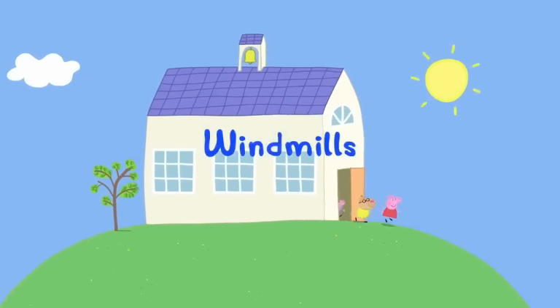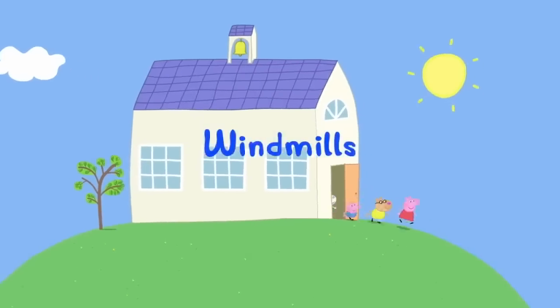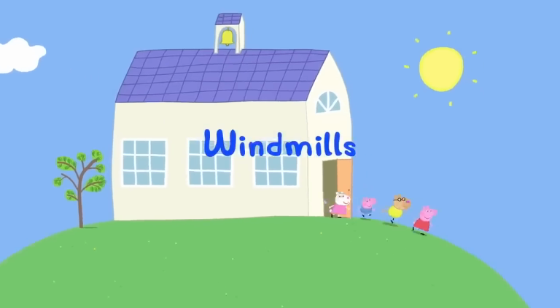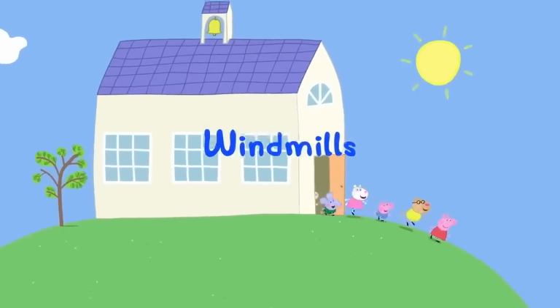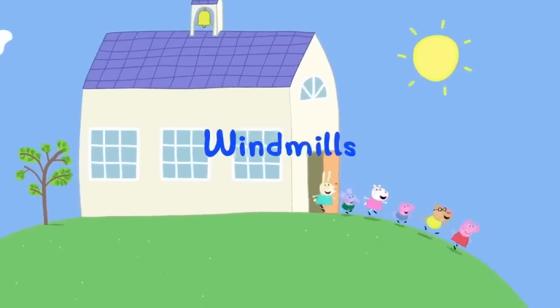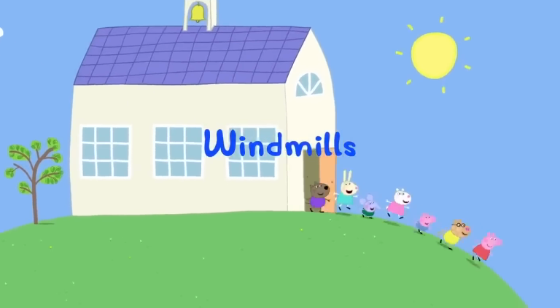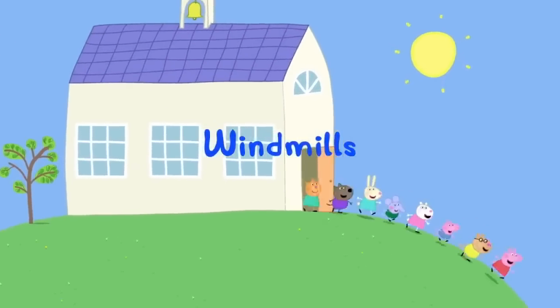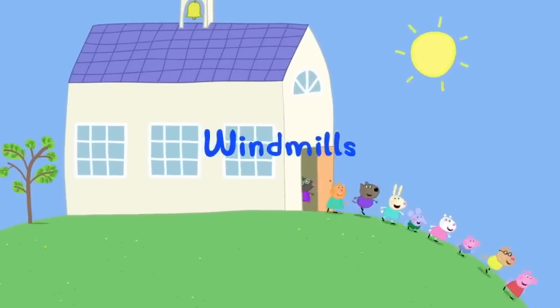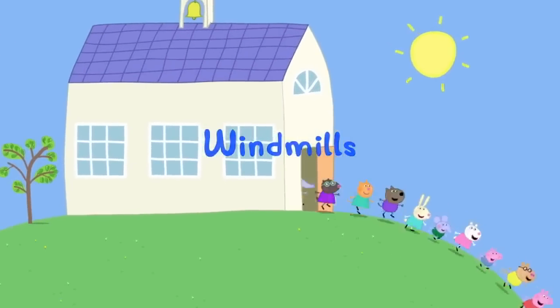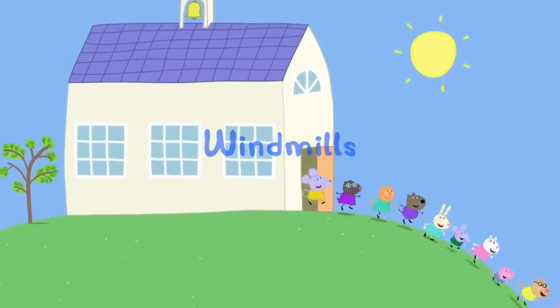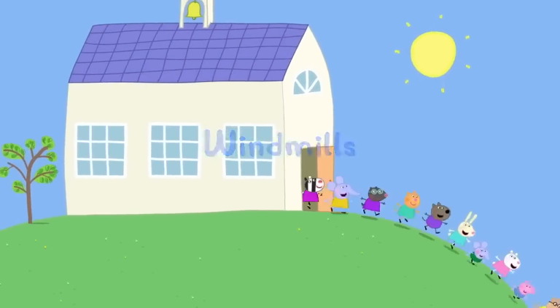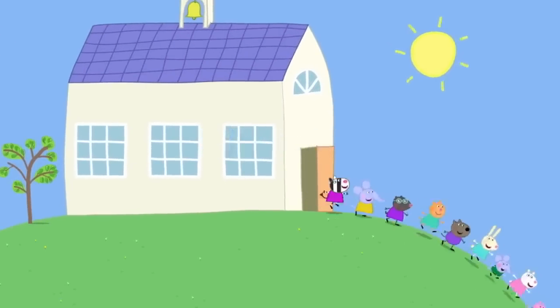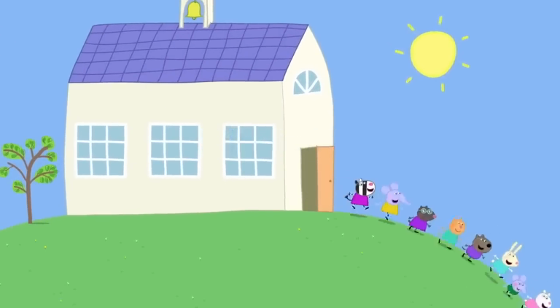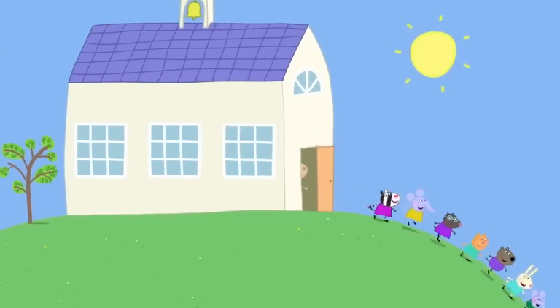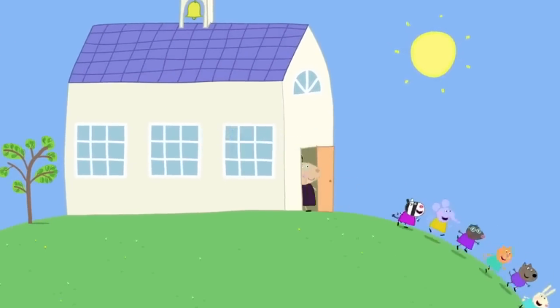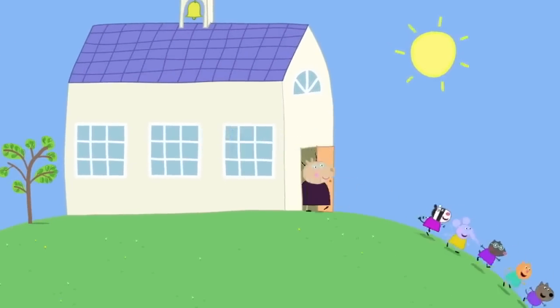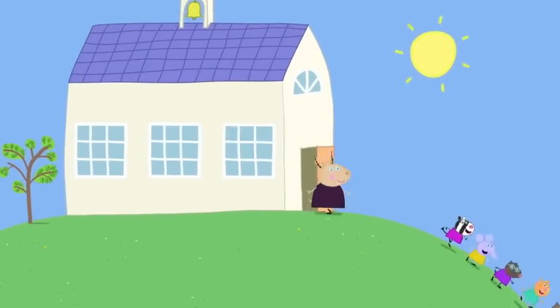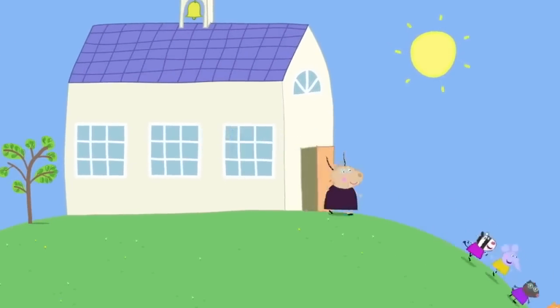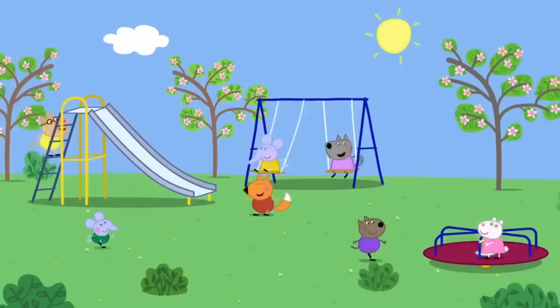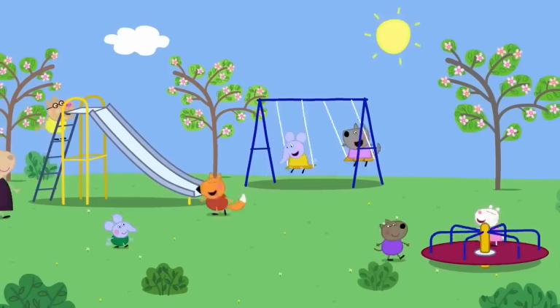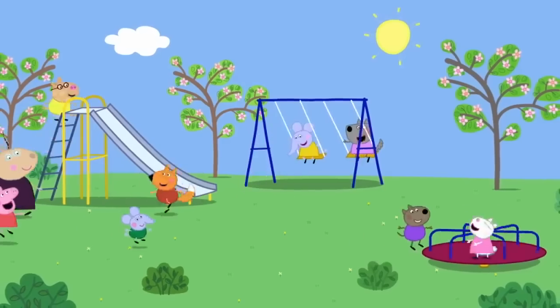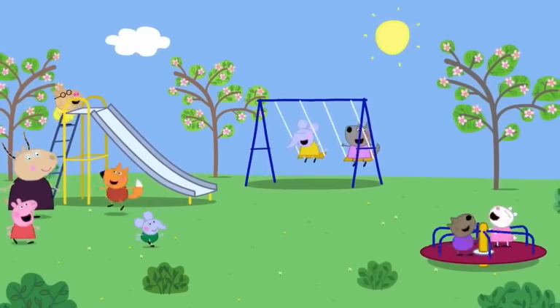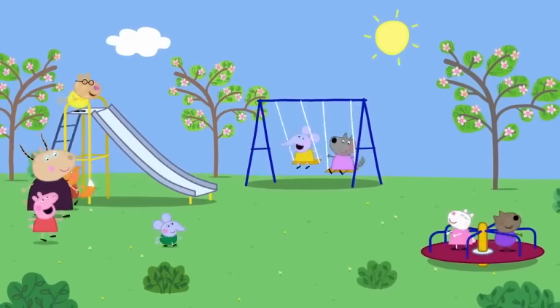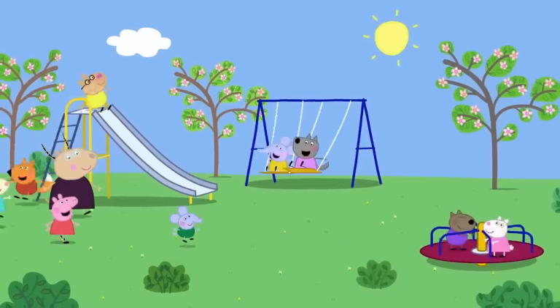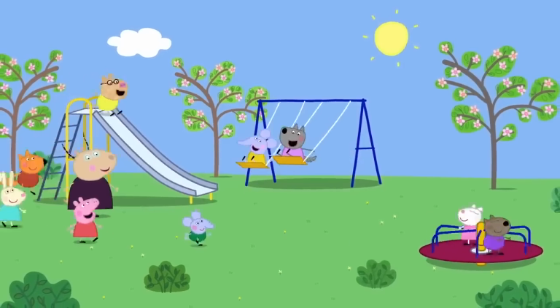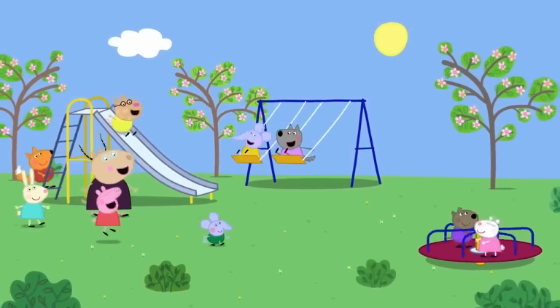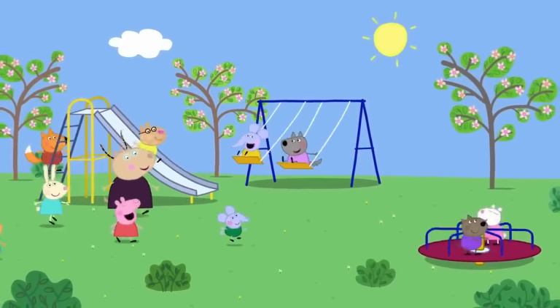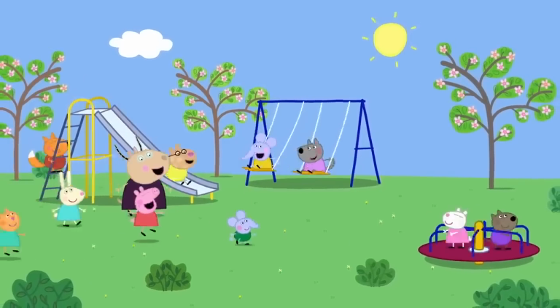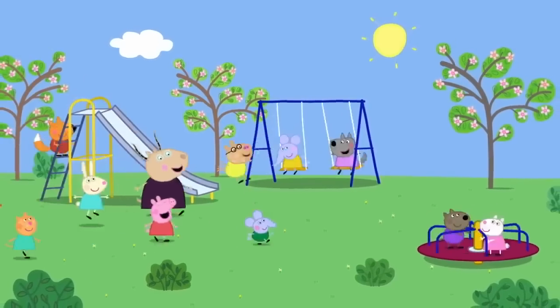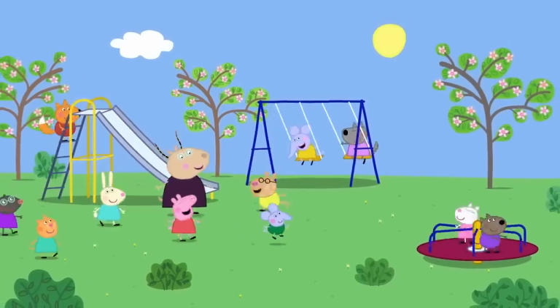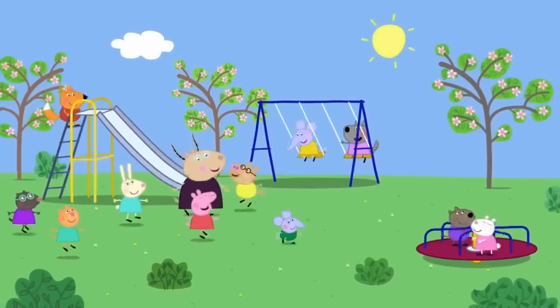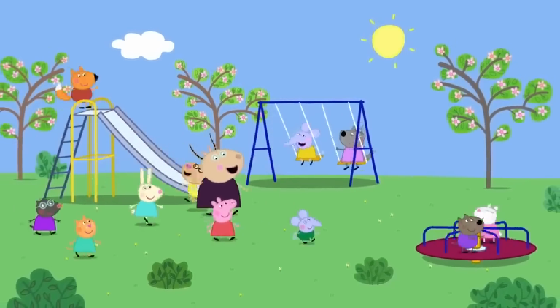Windmills. Today, Peppa and her friends are at playgroup. It is playtime. Play nicely, children.